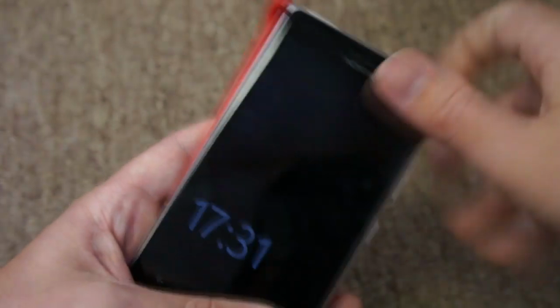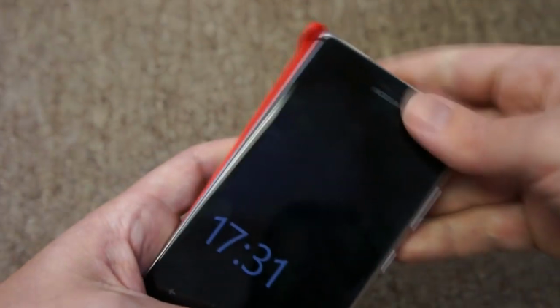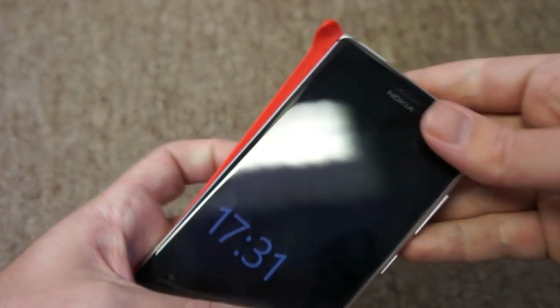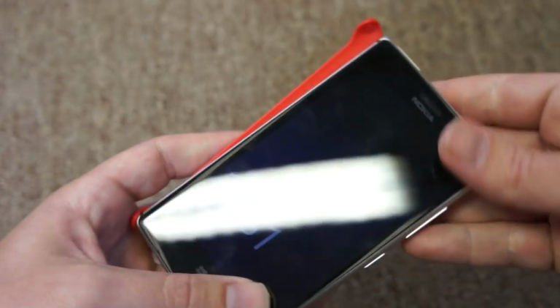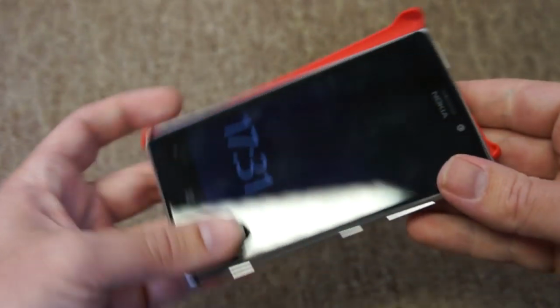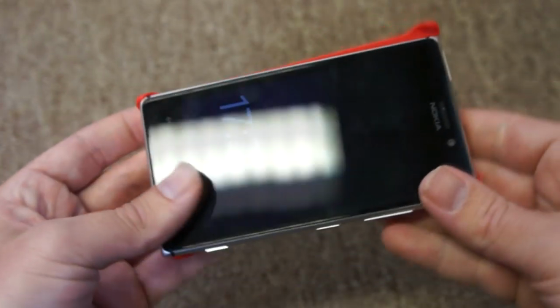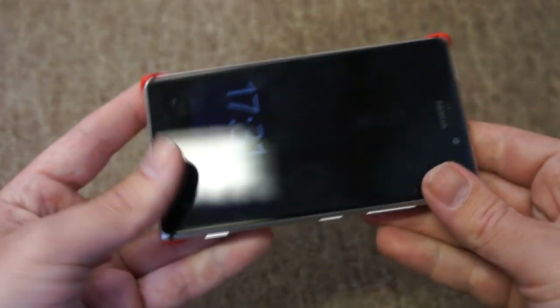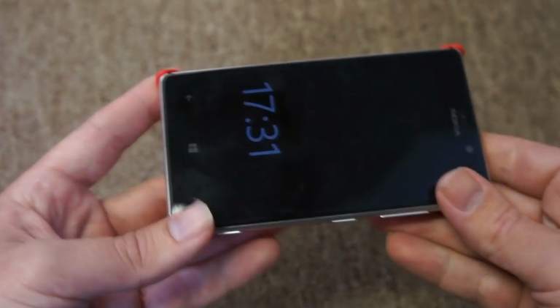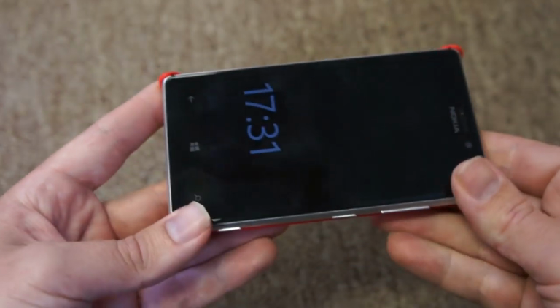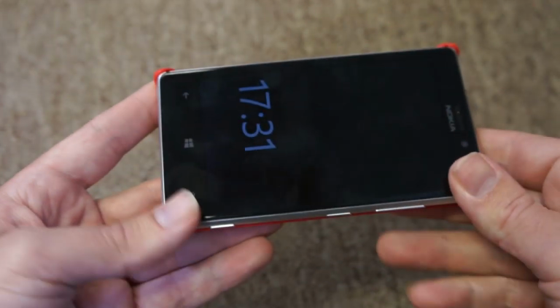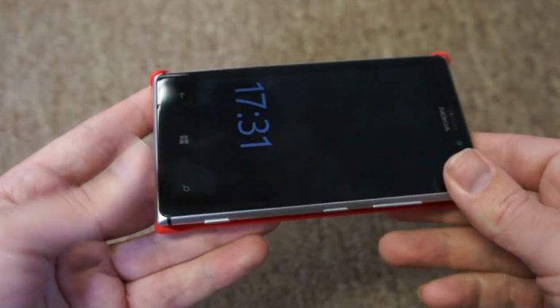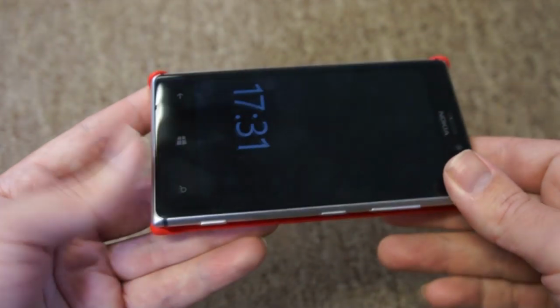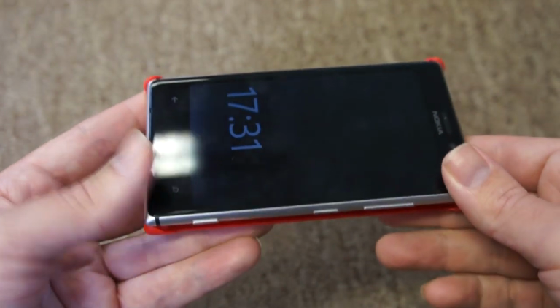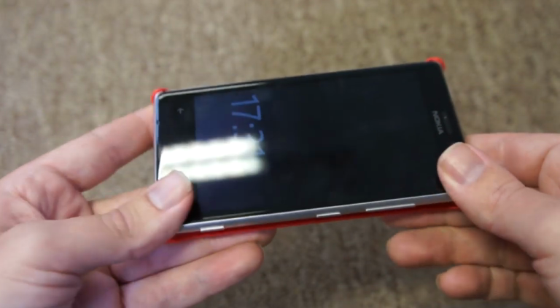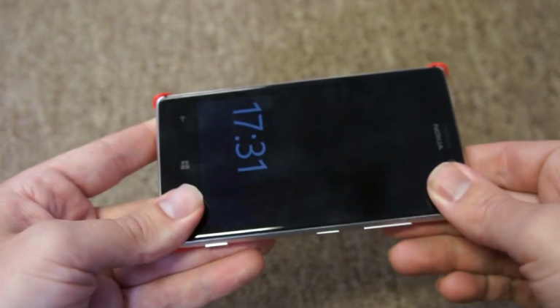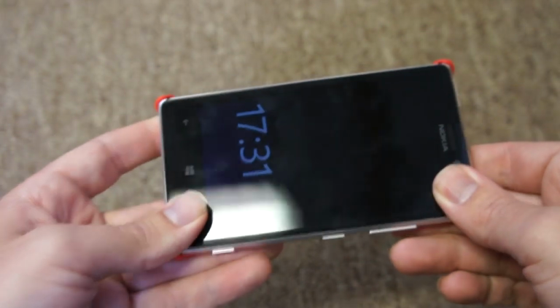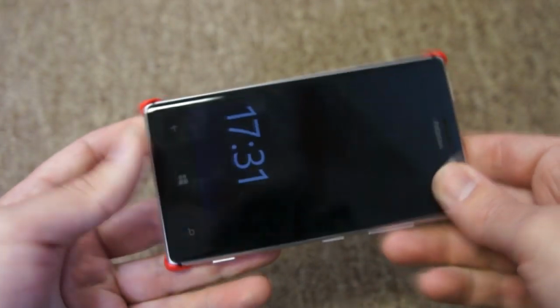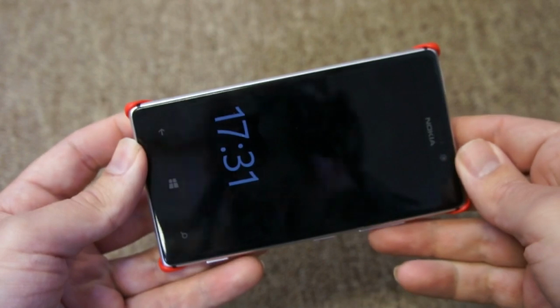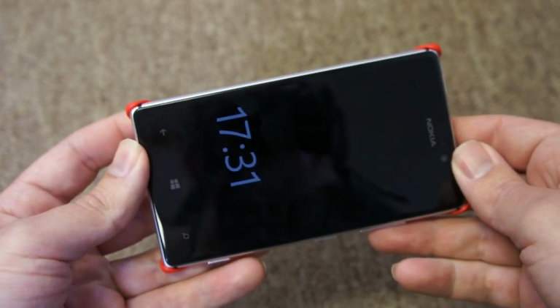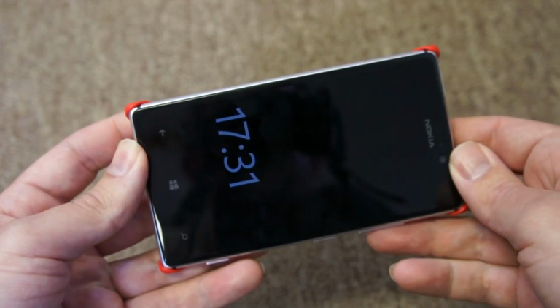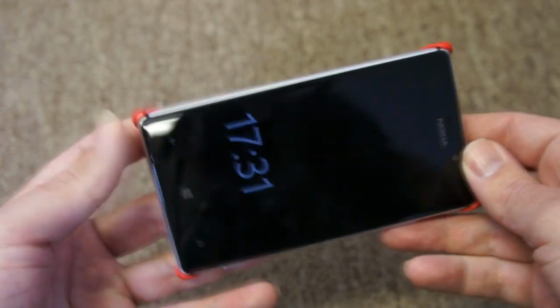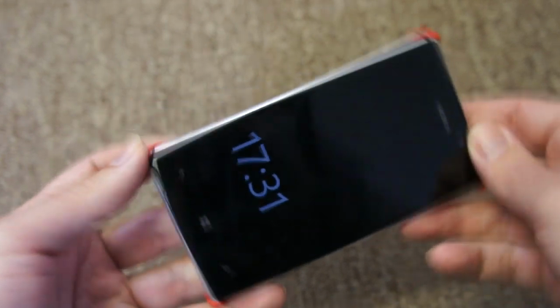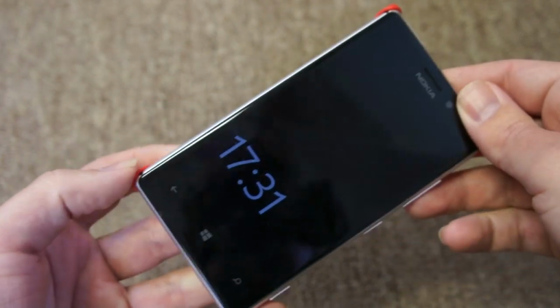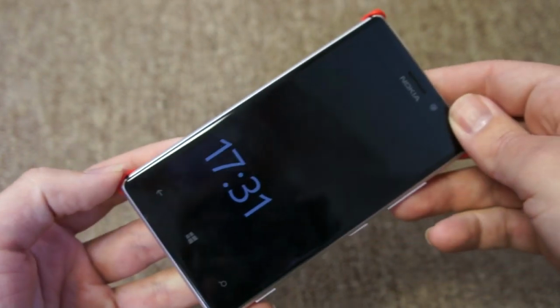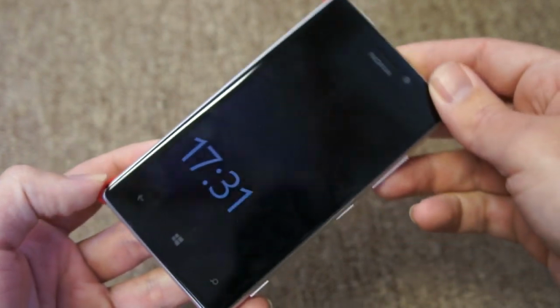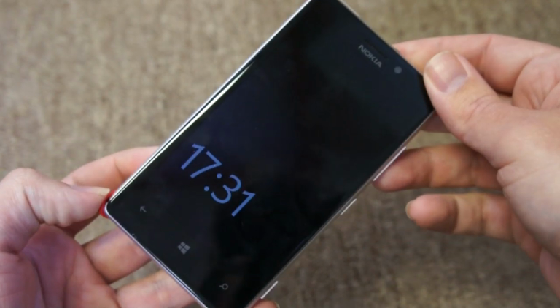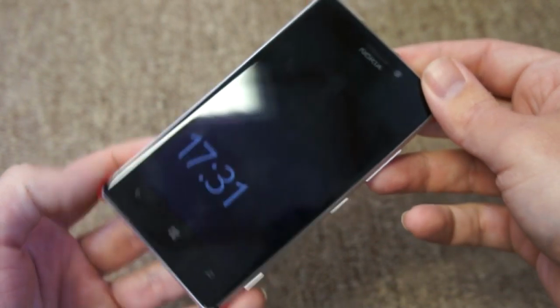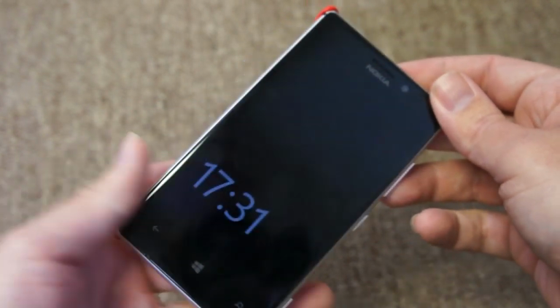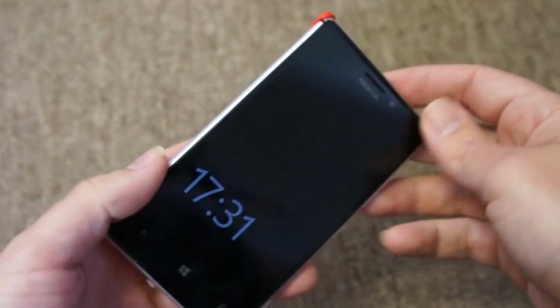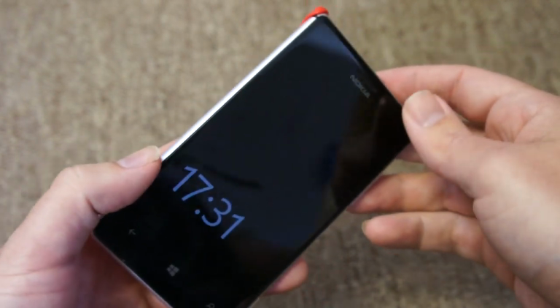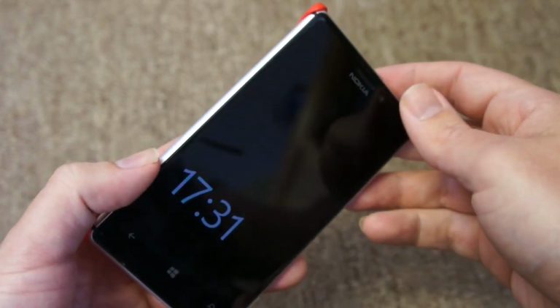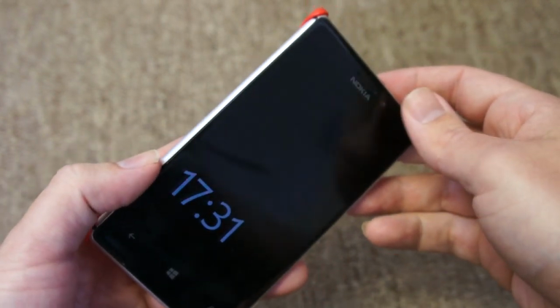It just clicks into place — you can see that there. Fits on nice and solidly; it's not going anywhere.